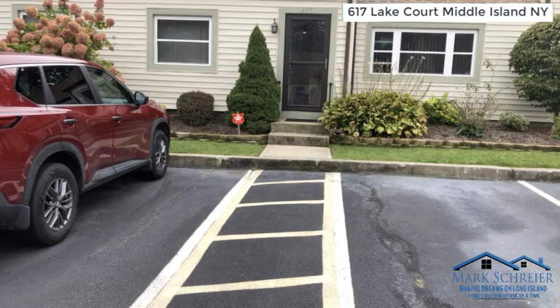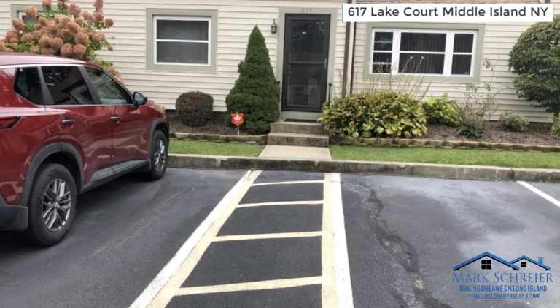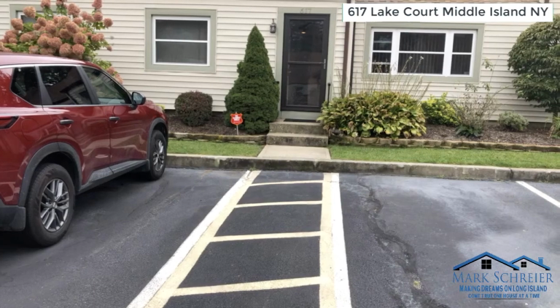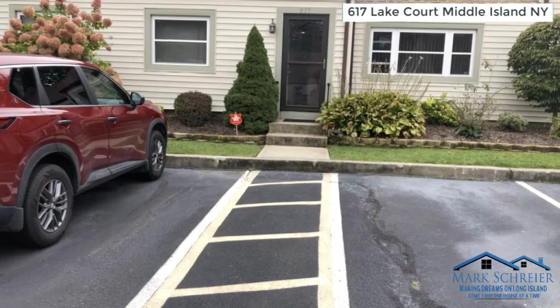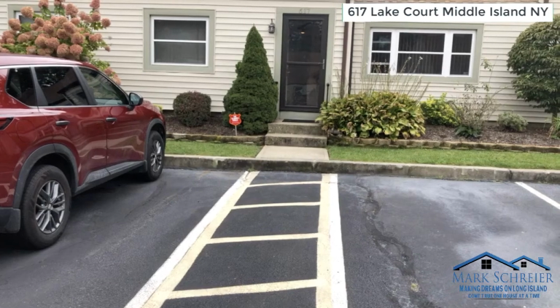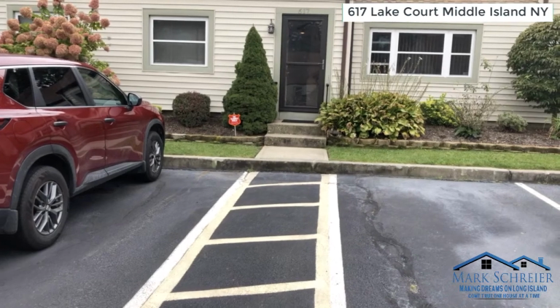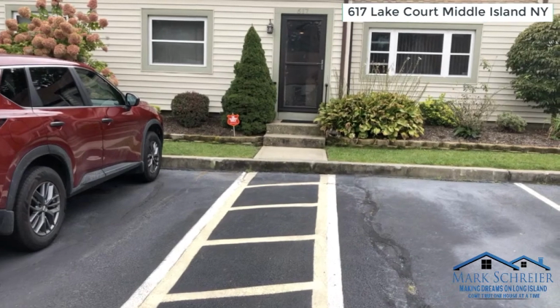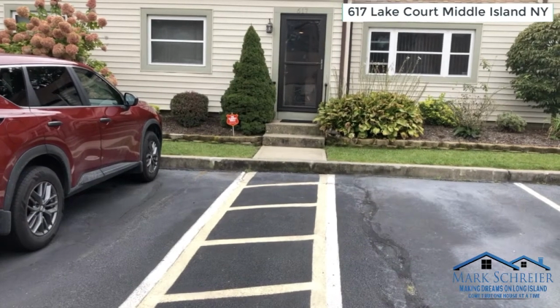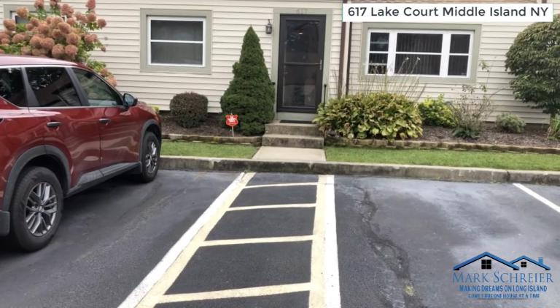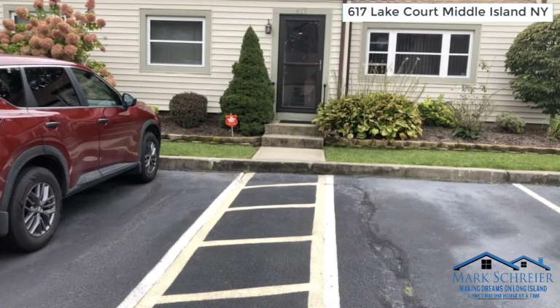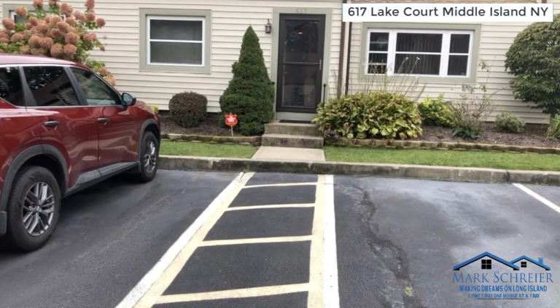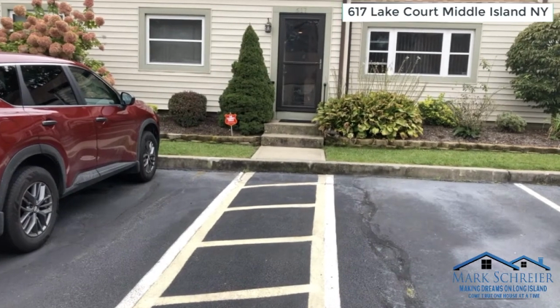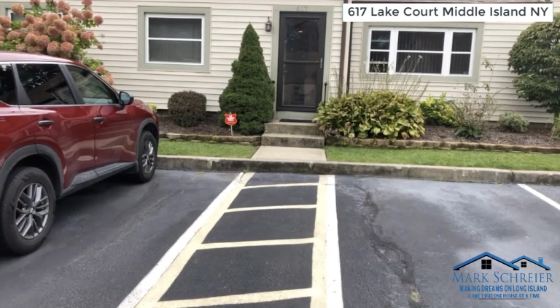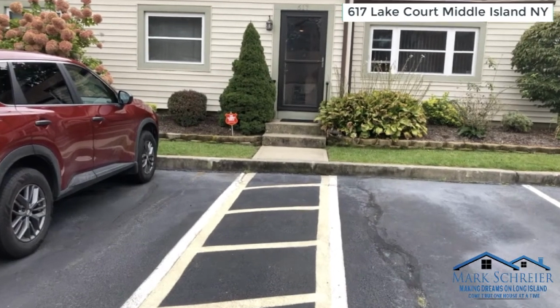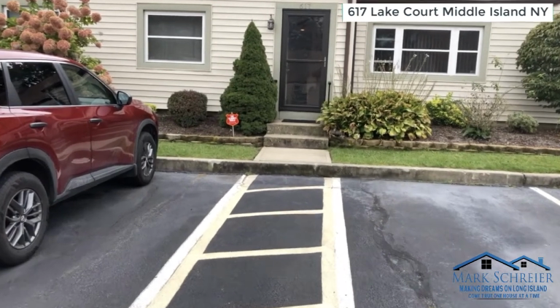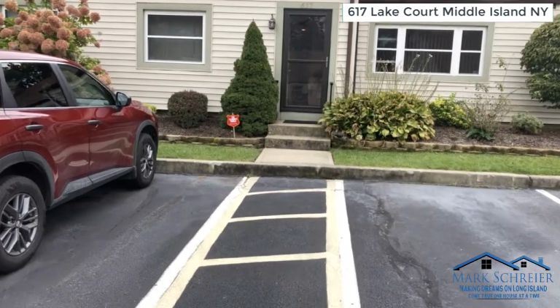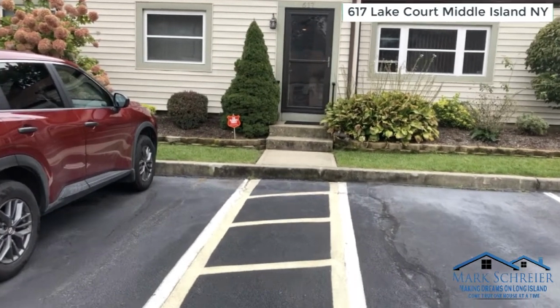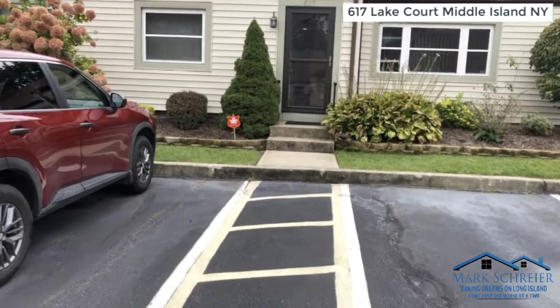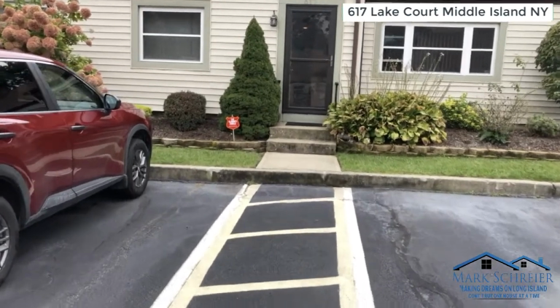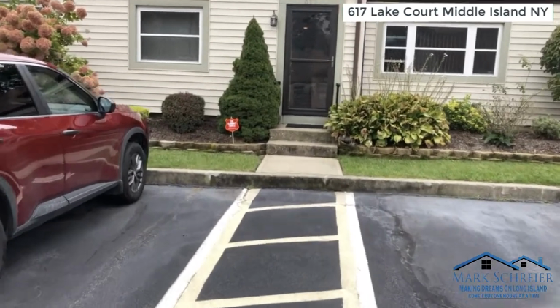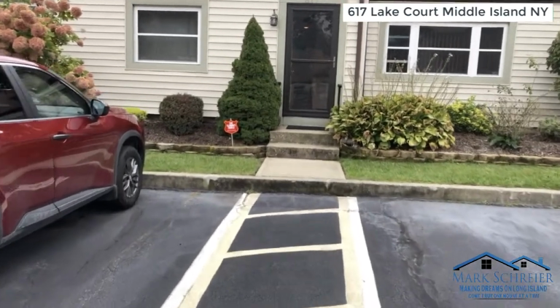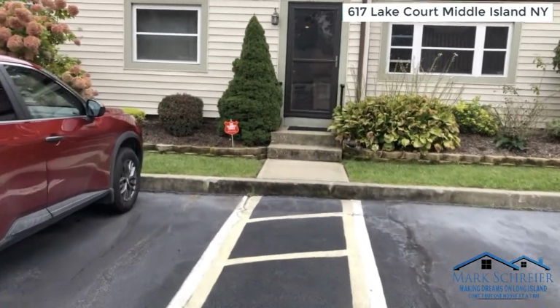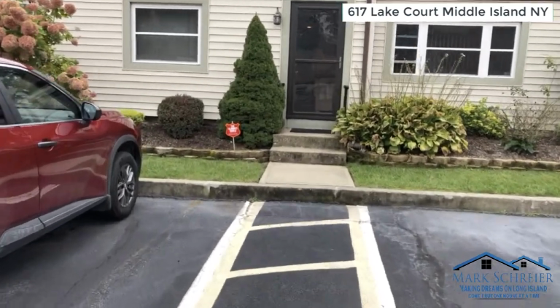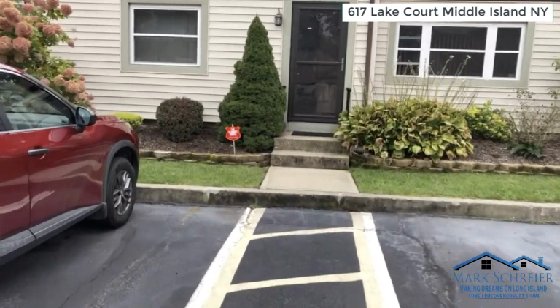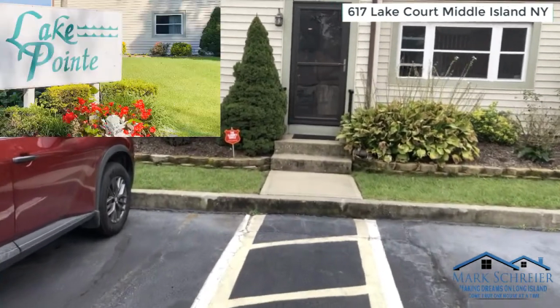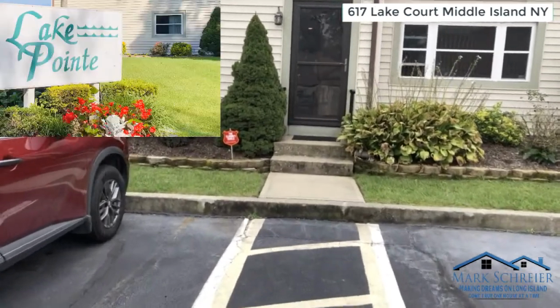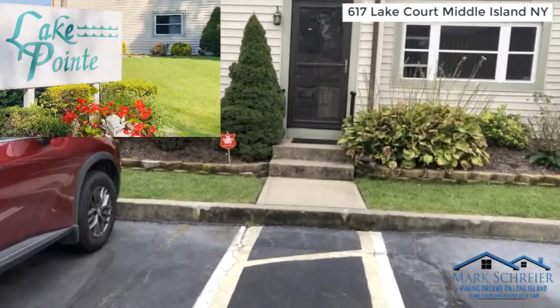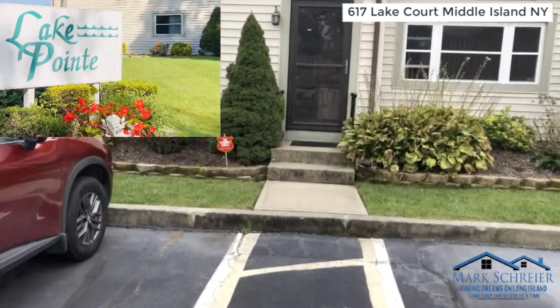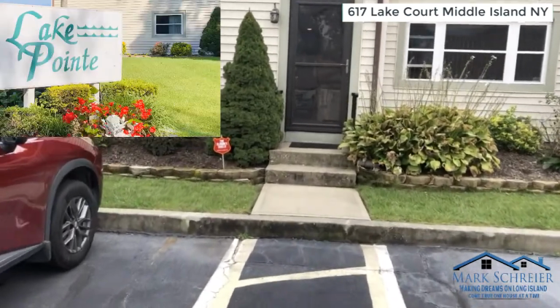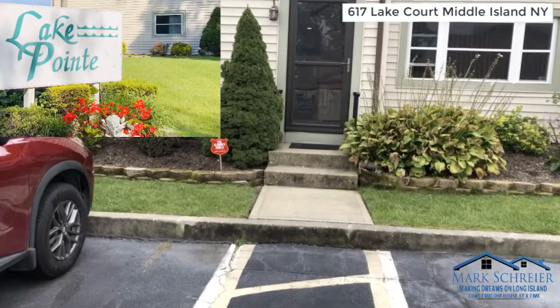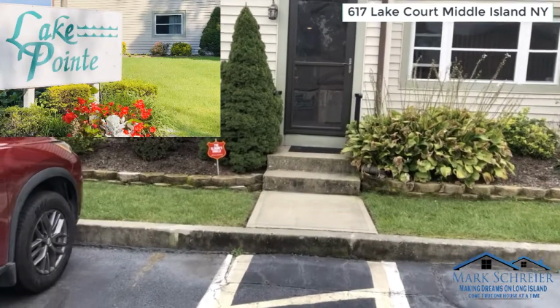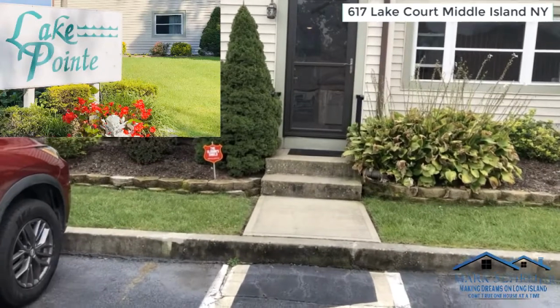Welcome to 617 Lake Court, Middle Island, New York. This is a Lake Point Cooperative Community.